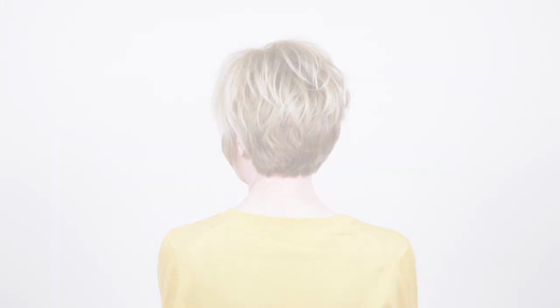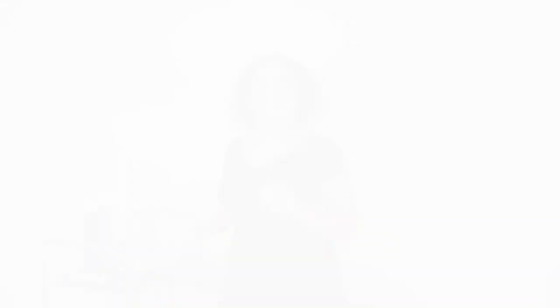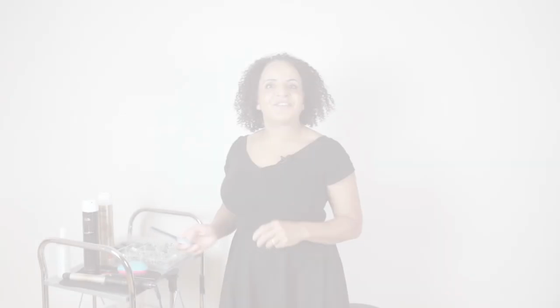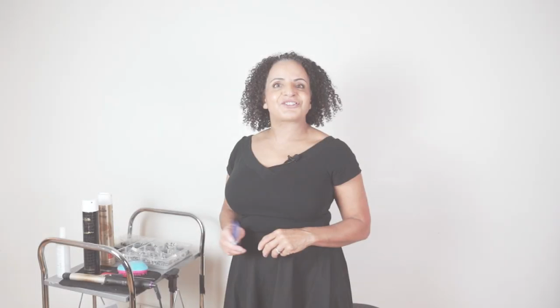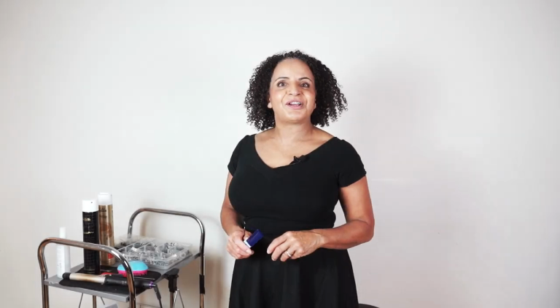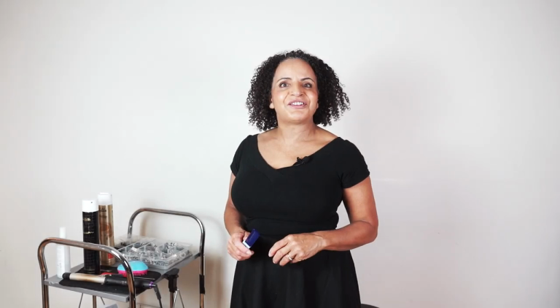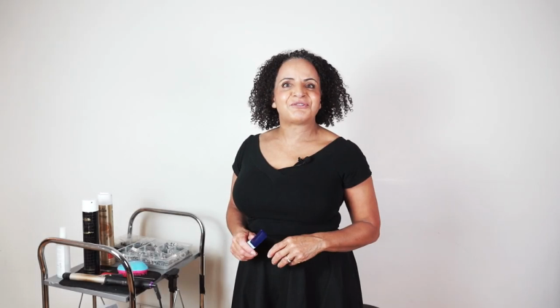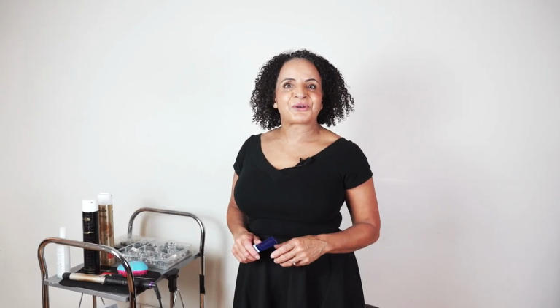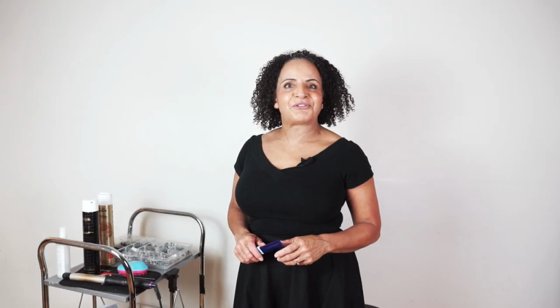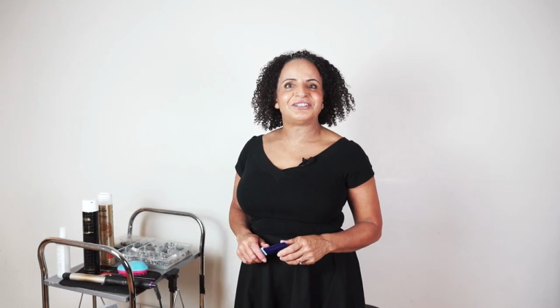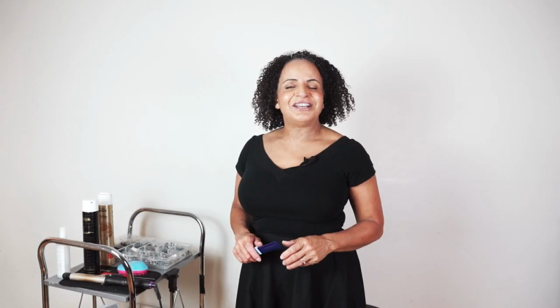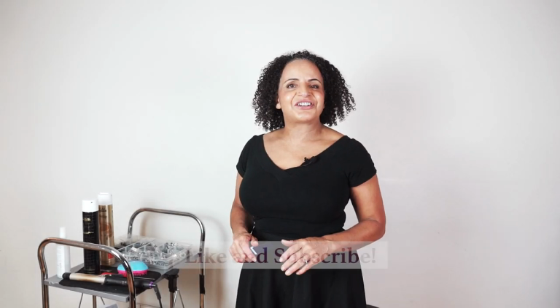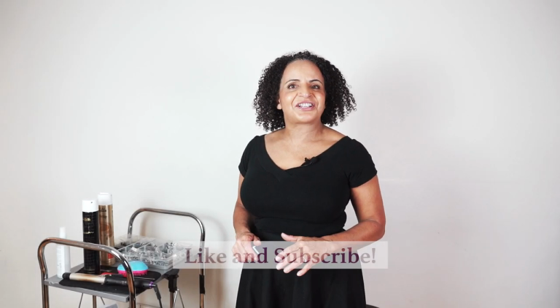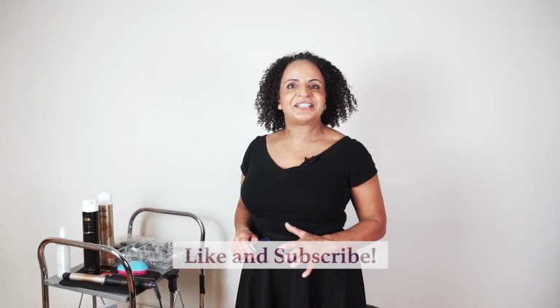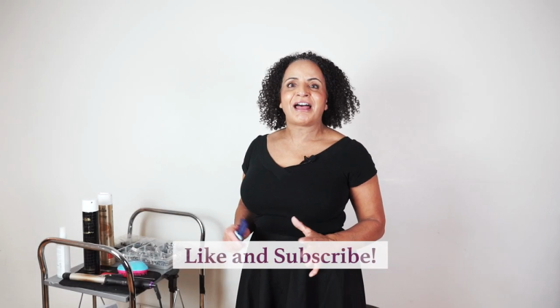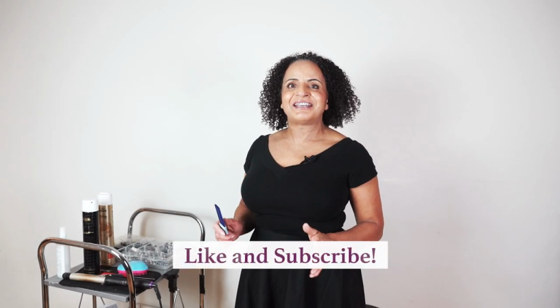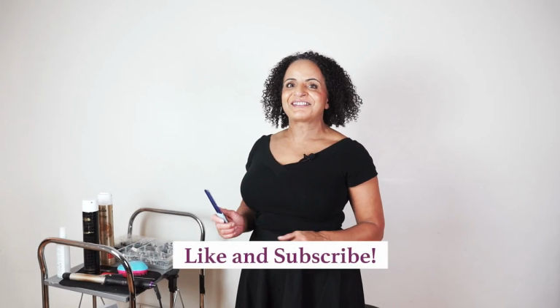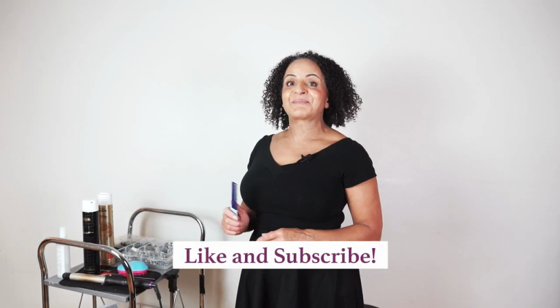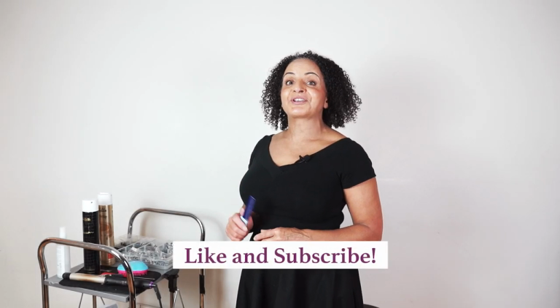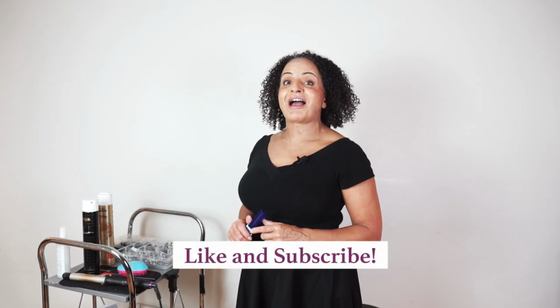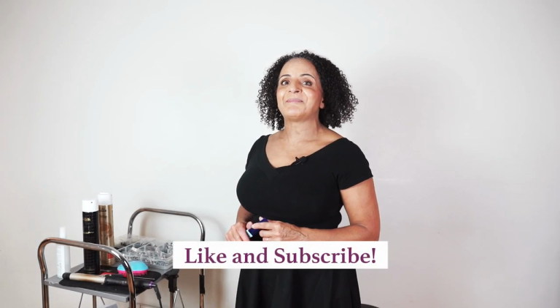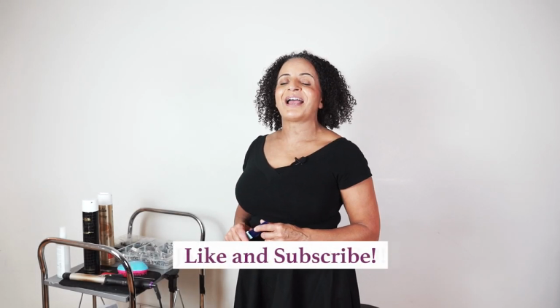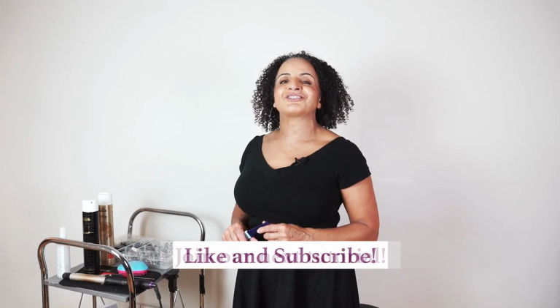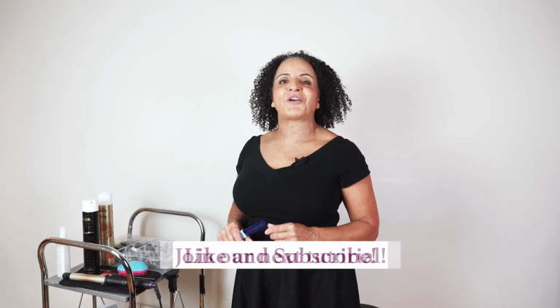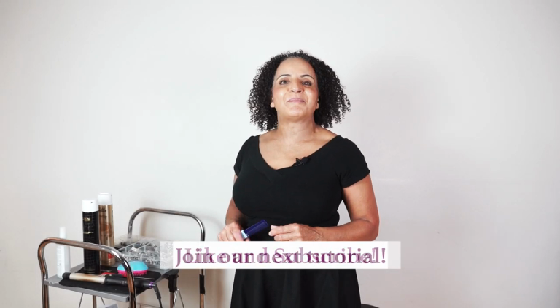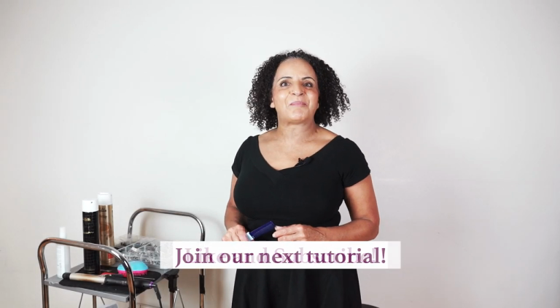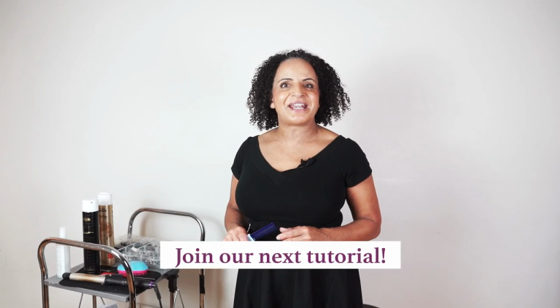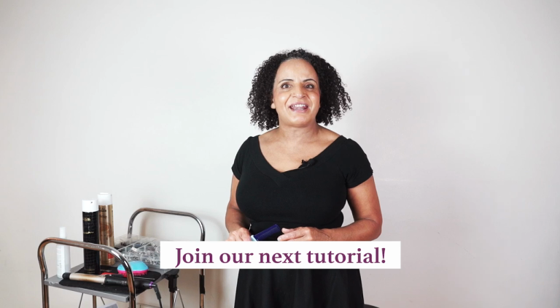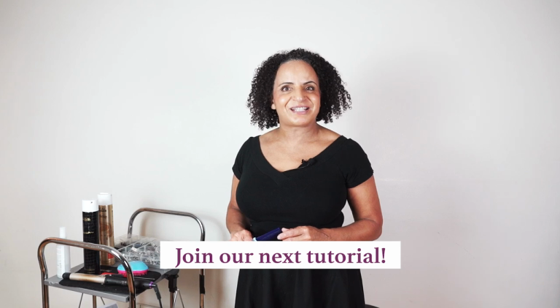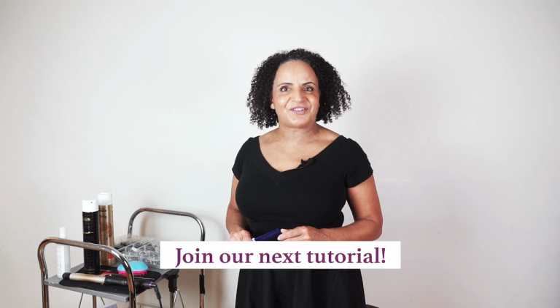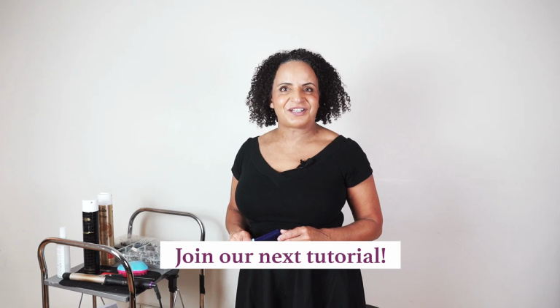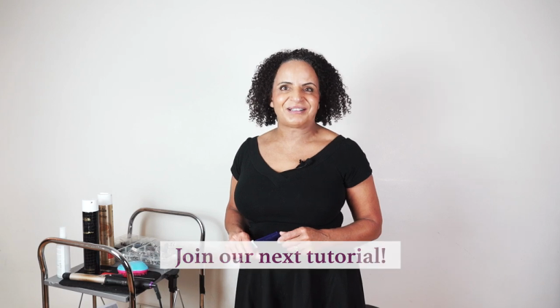If you've enjoyed this tutorial, just click like and subscribe and join me on my next video.